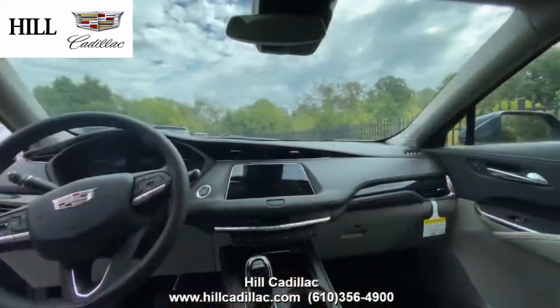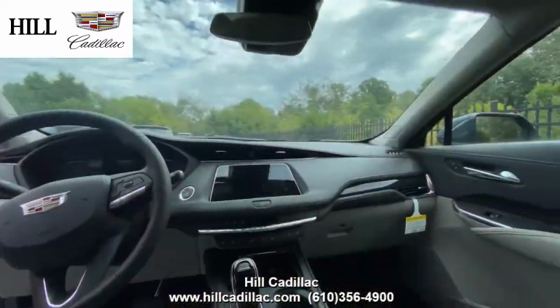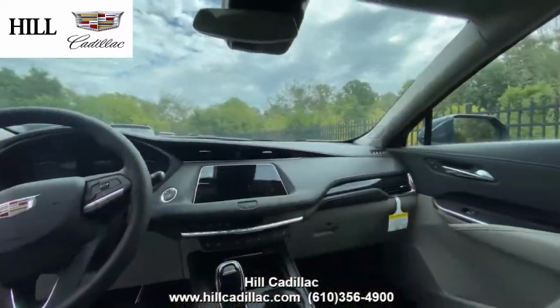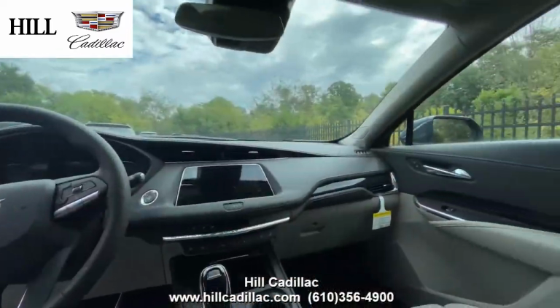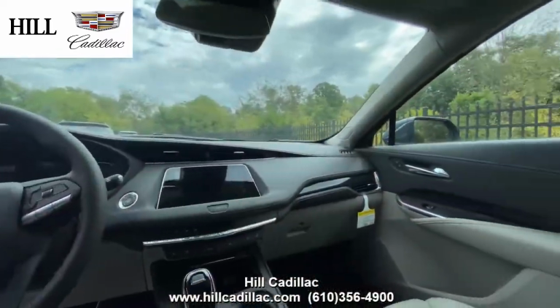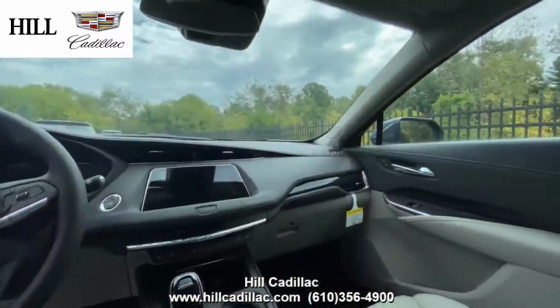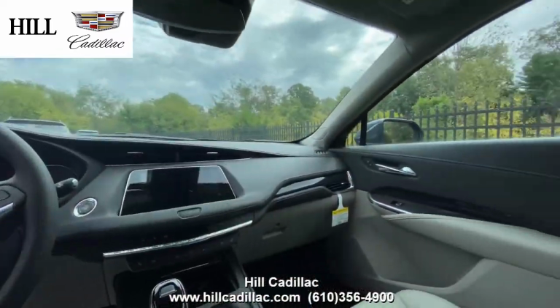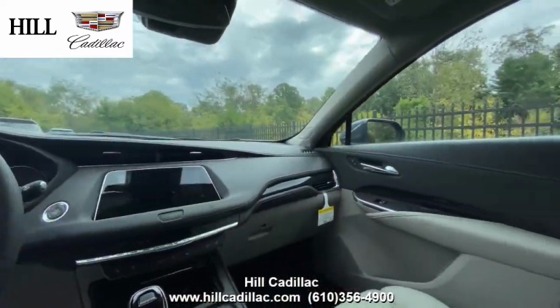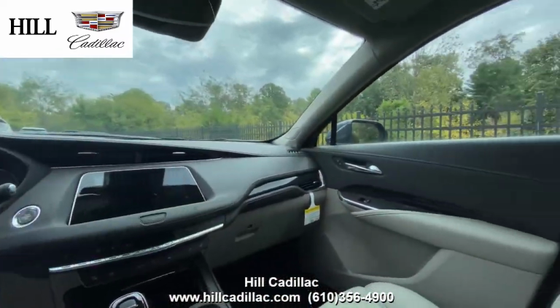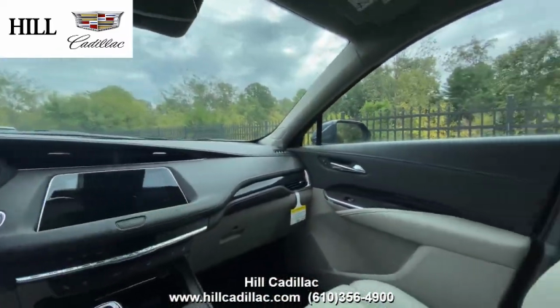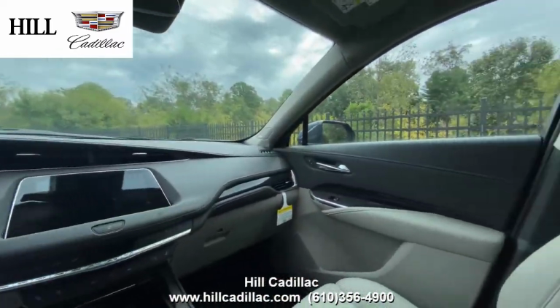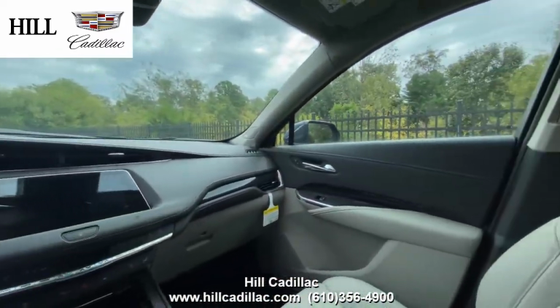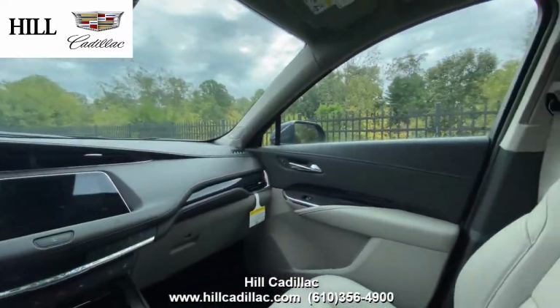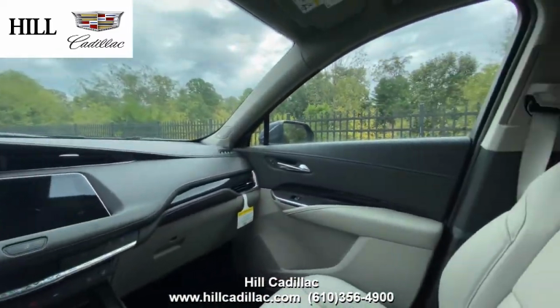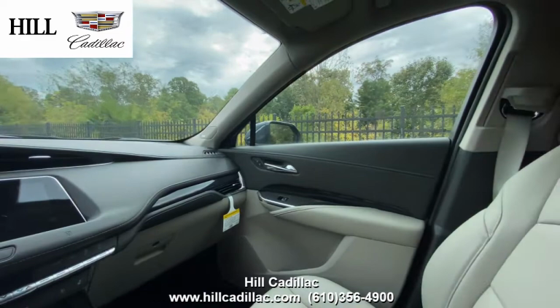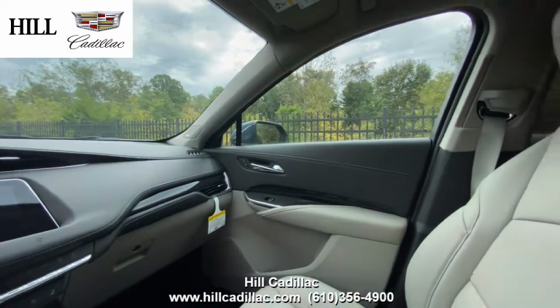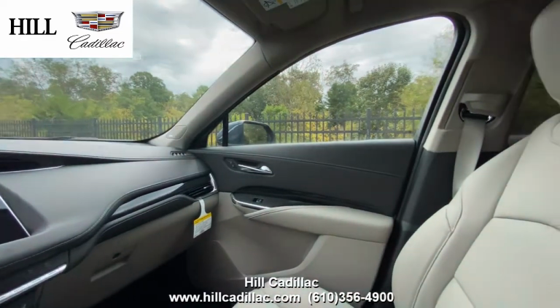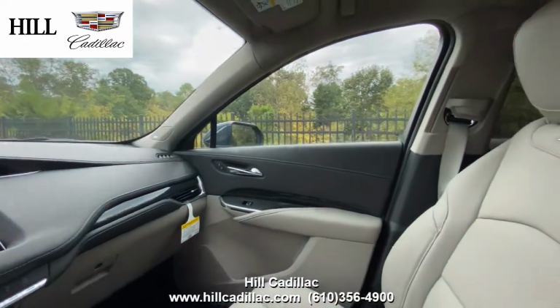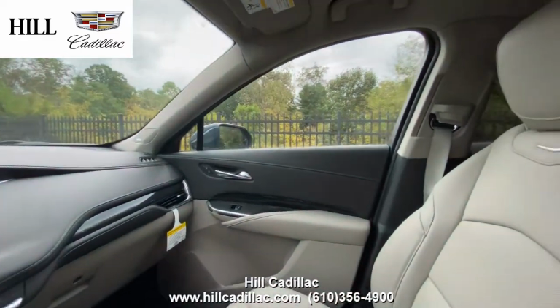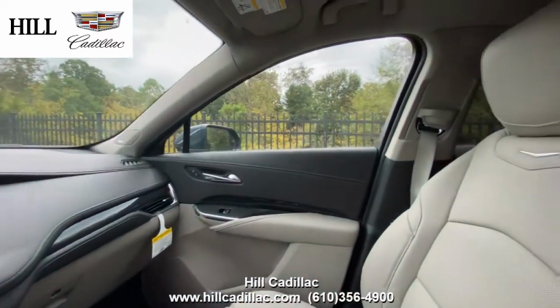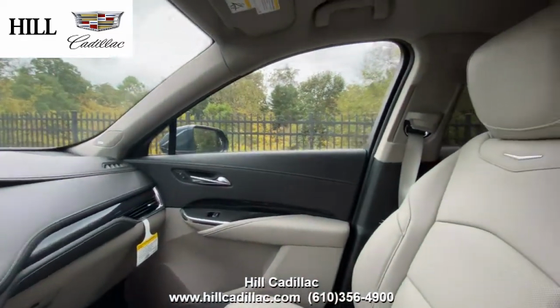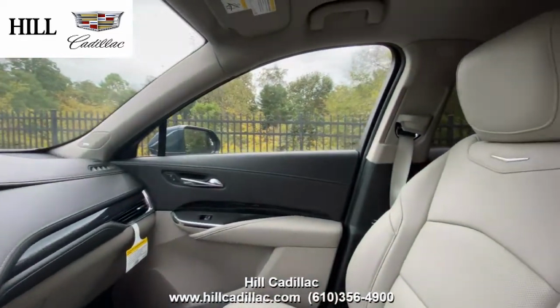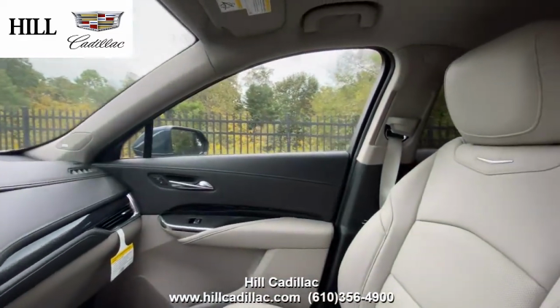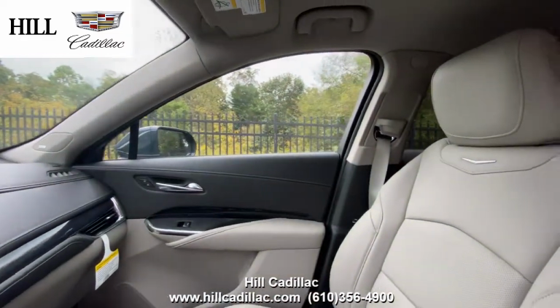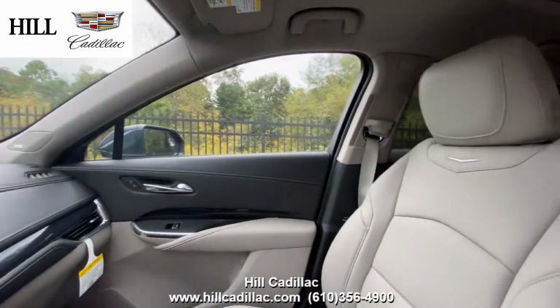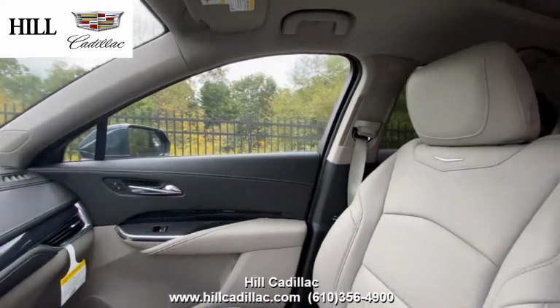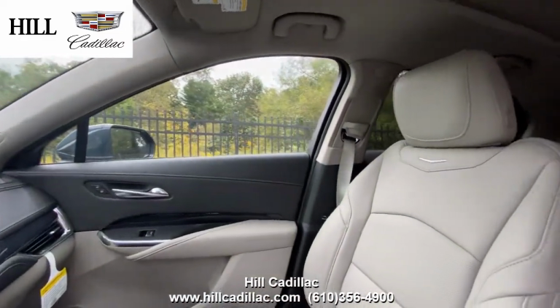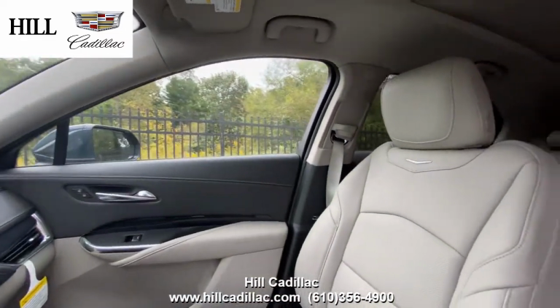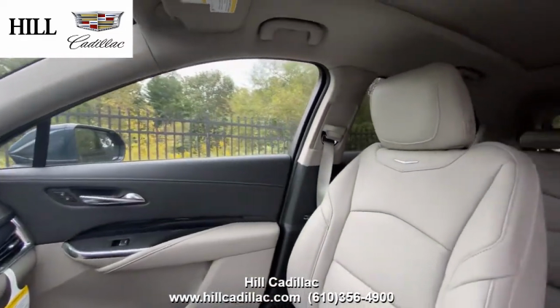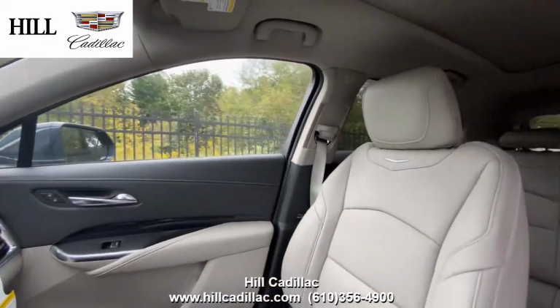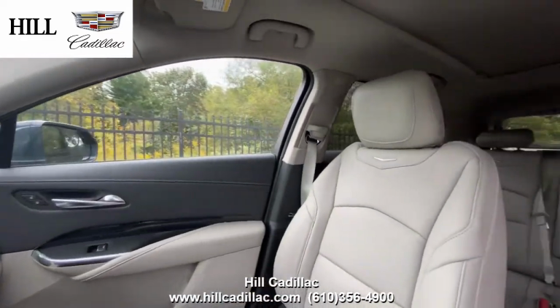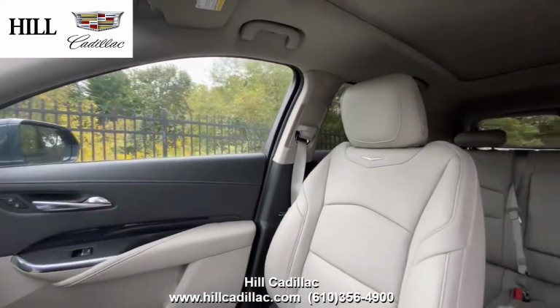This car comes with a head-up display, heated seats with ventilated front seats, and more.